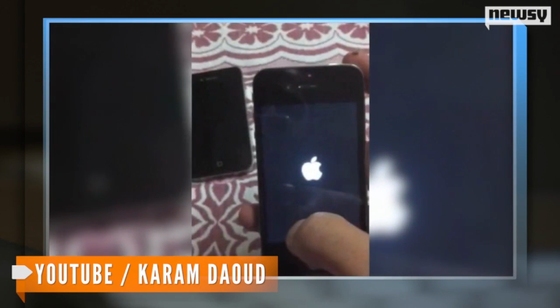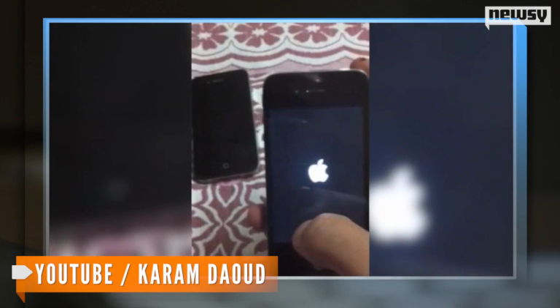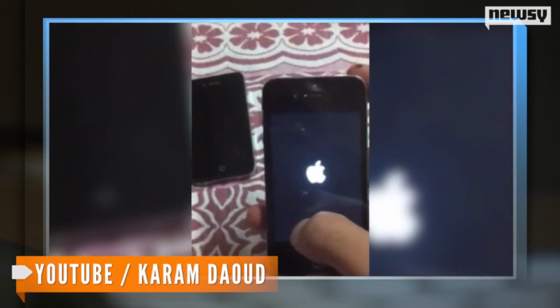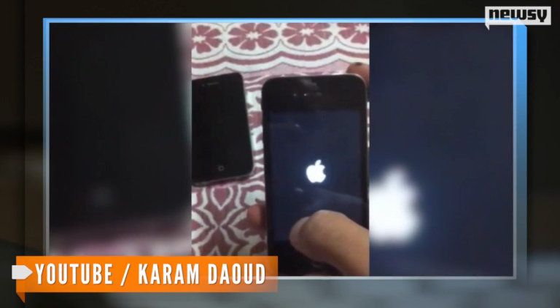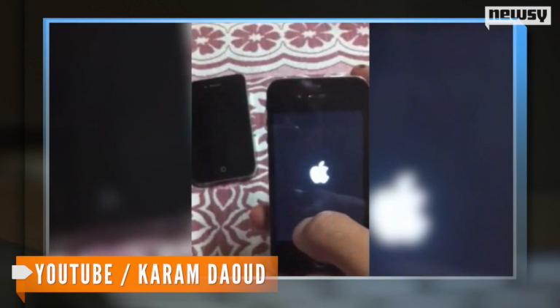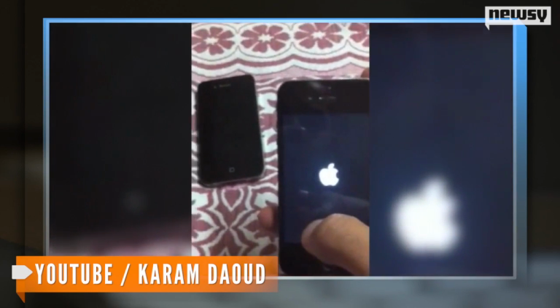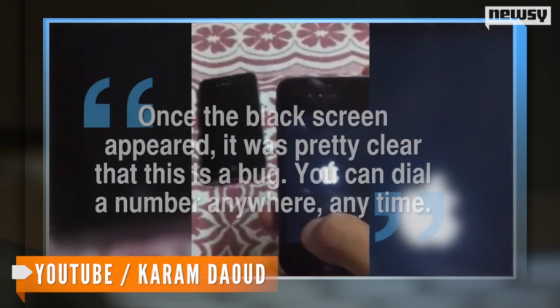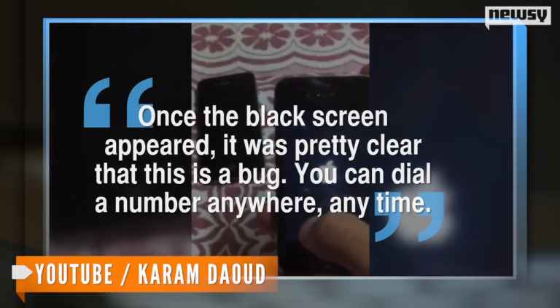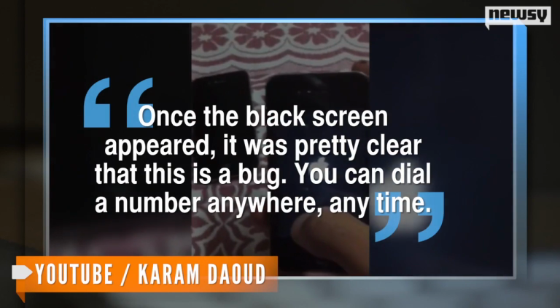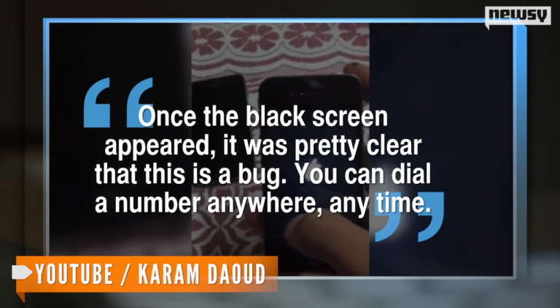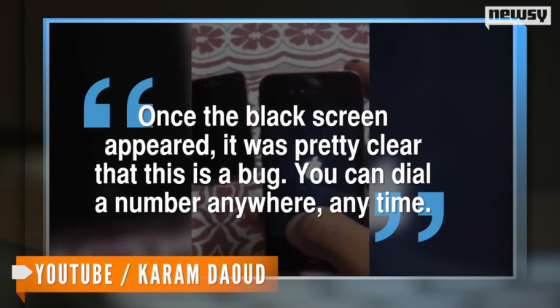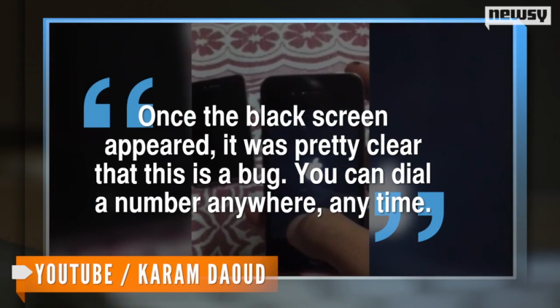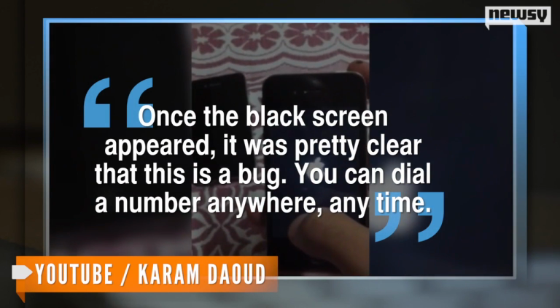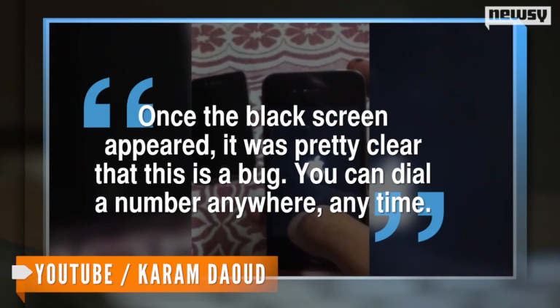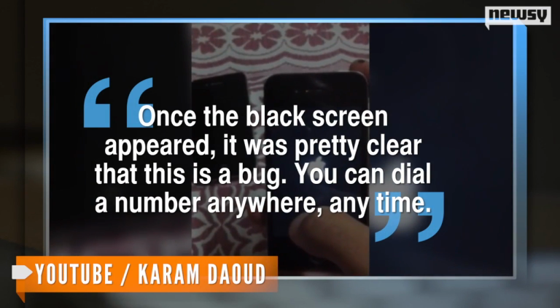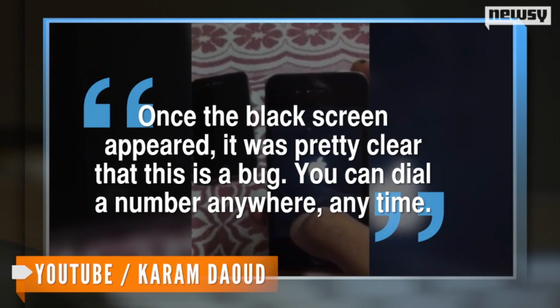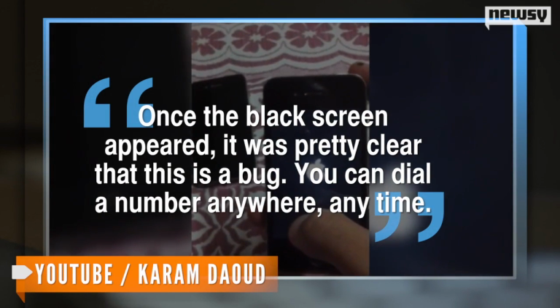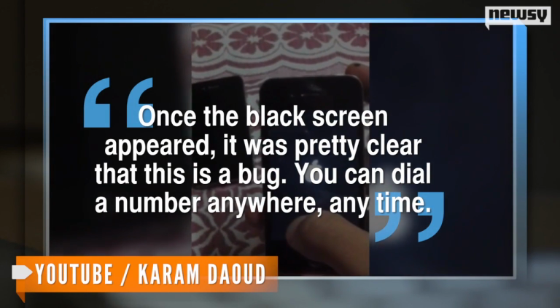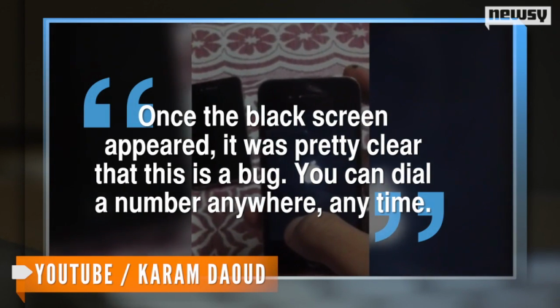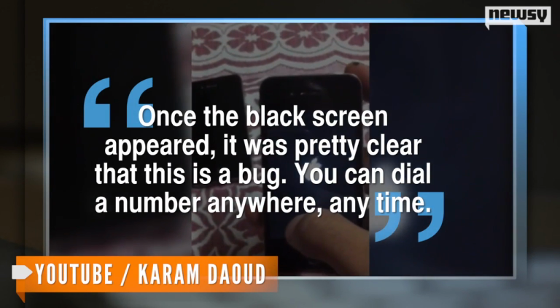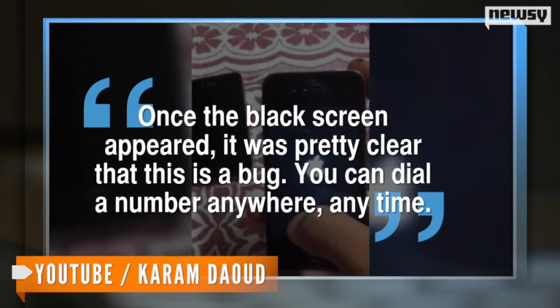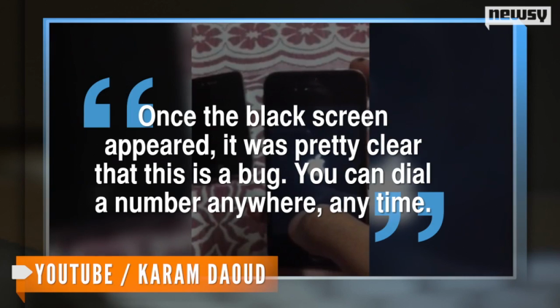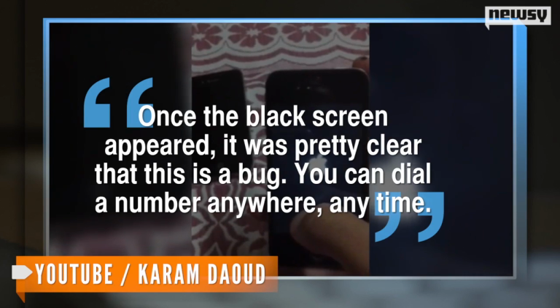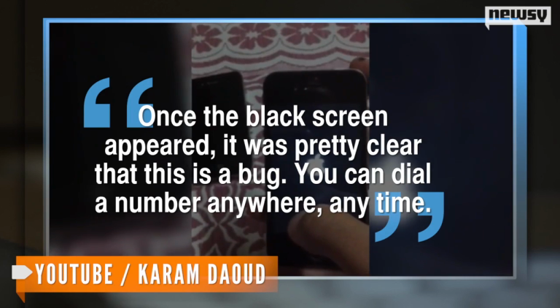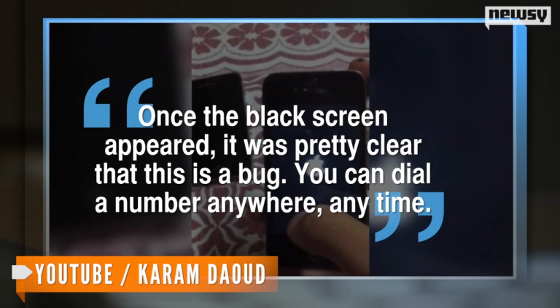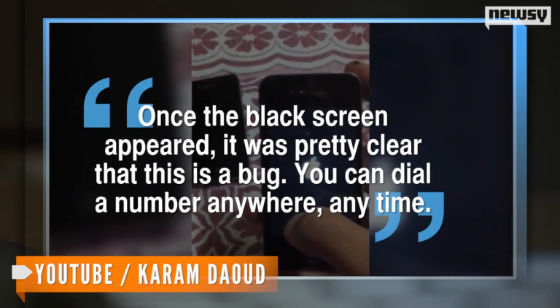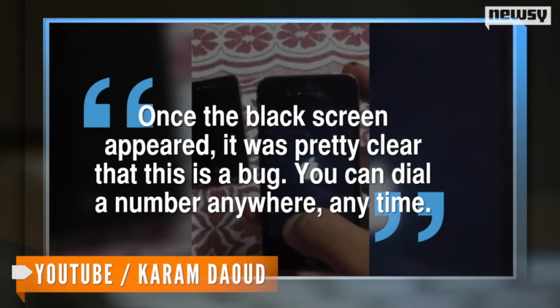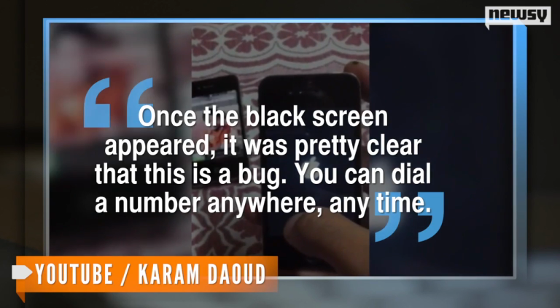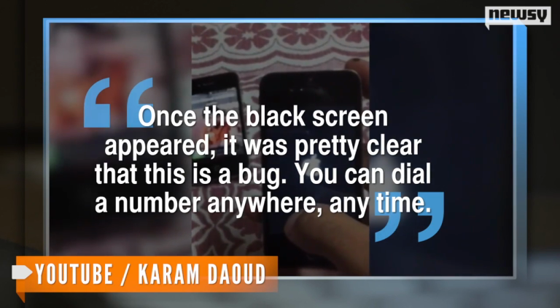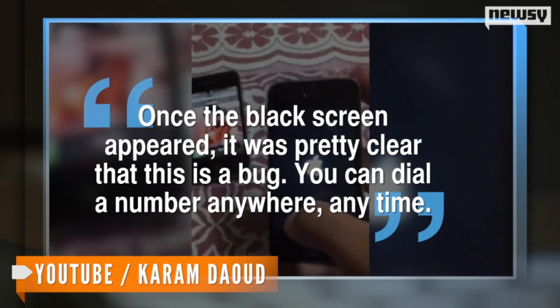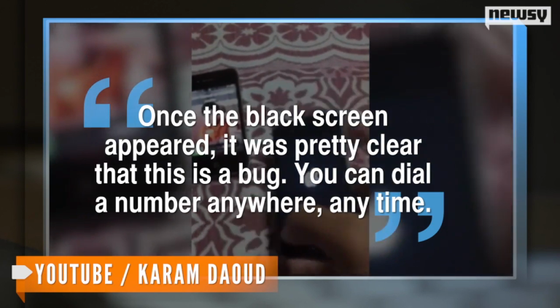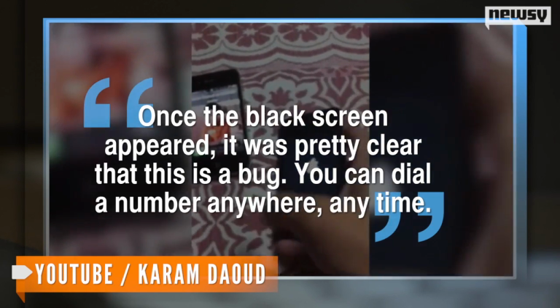As he told Forbes, once the black screen appeared, it was pretty clear that this is a bug. You can dial a number anywhere, anytime.